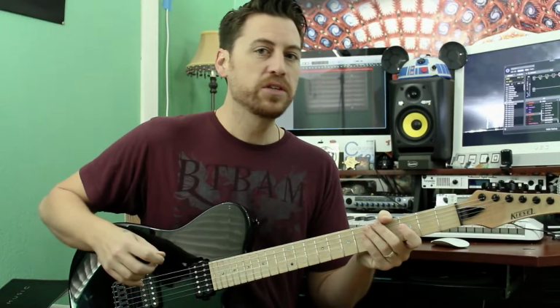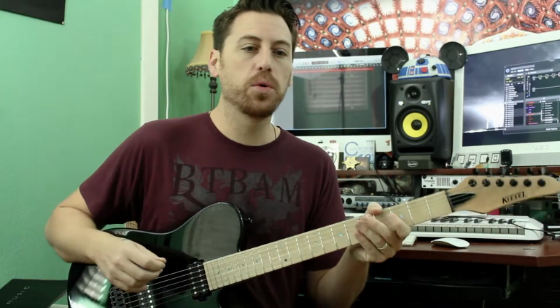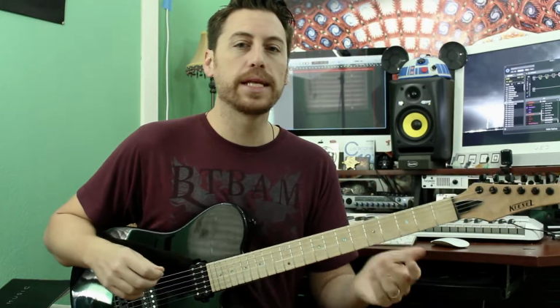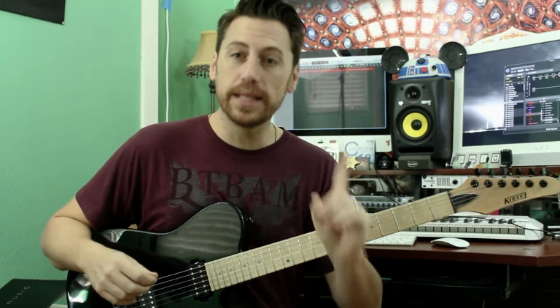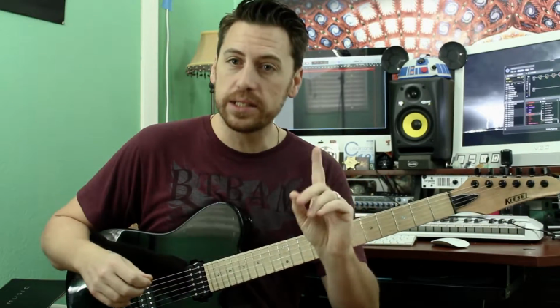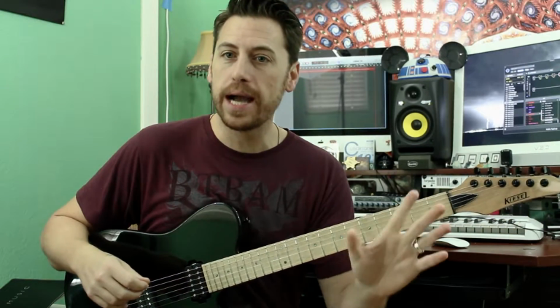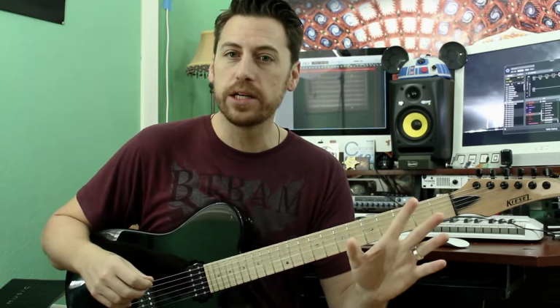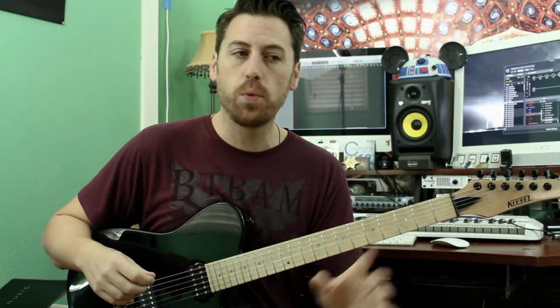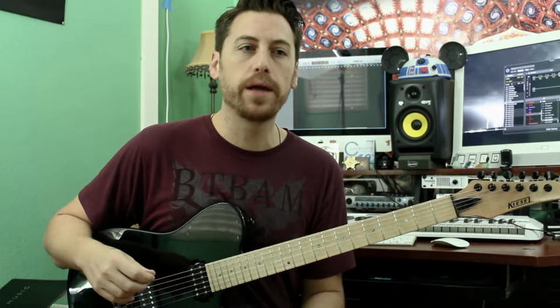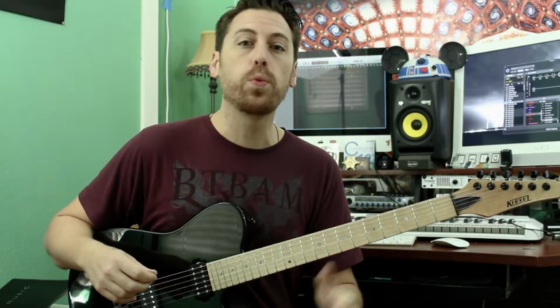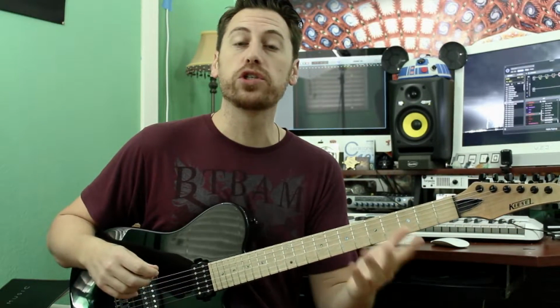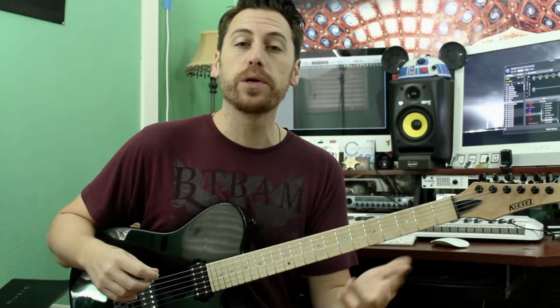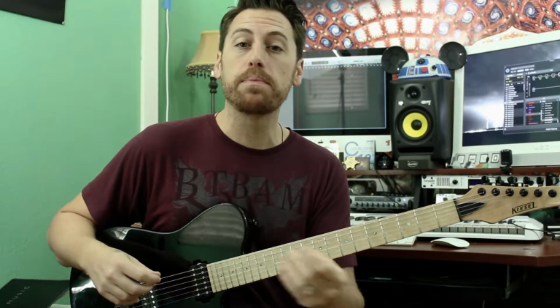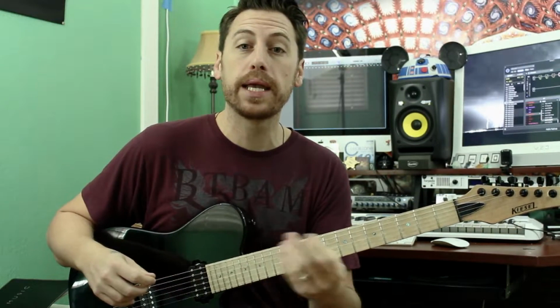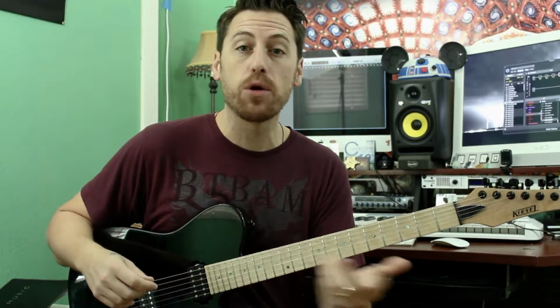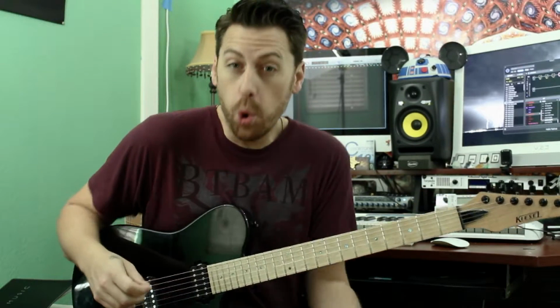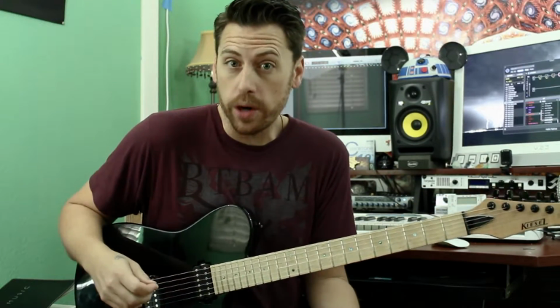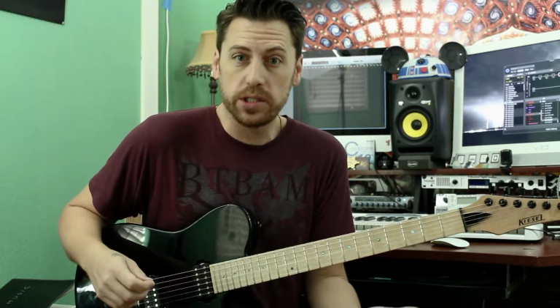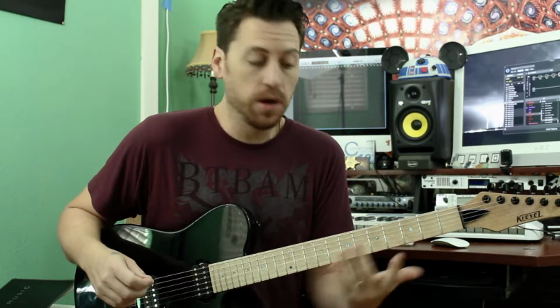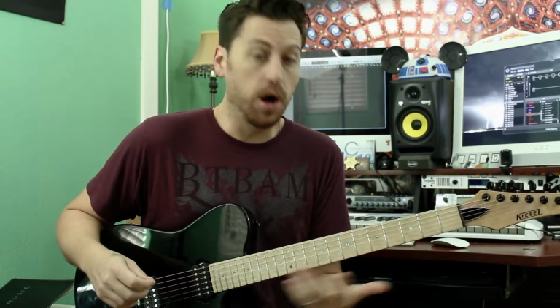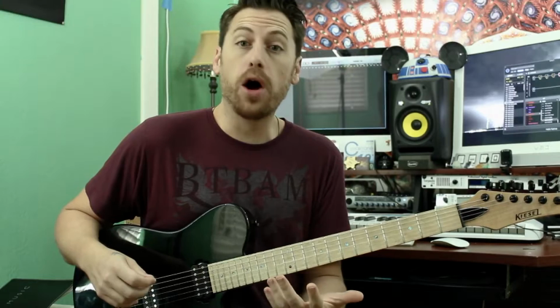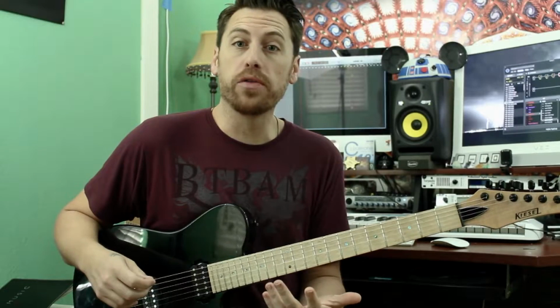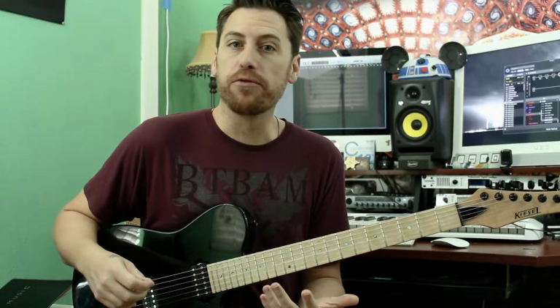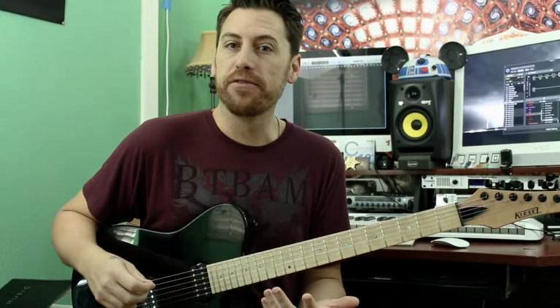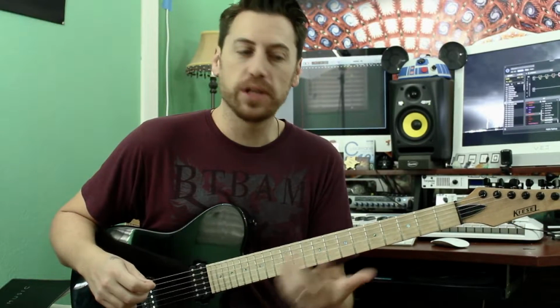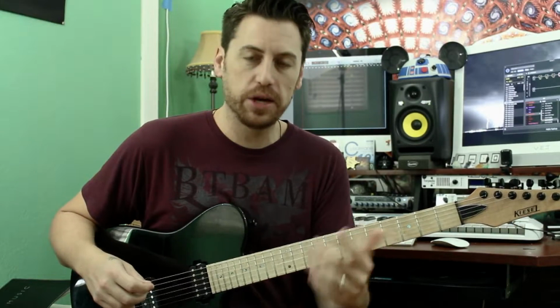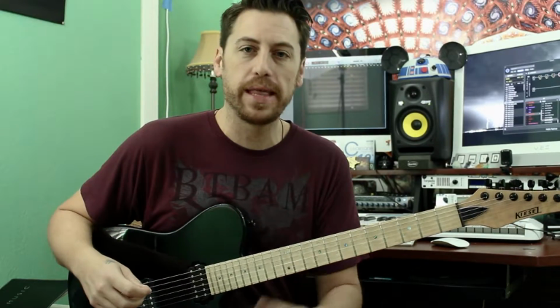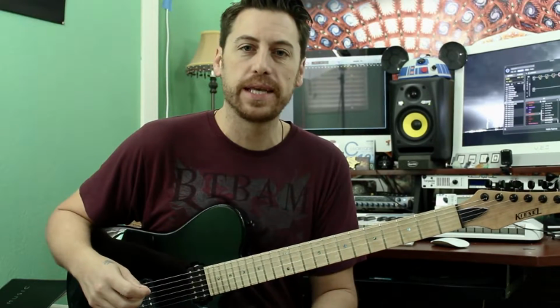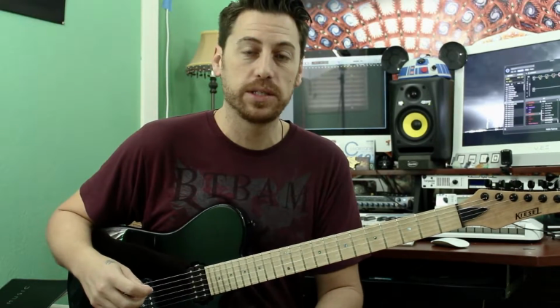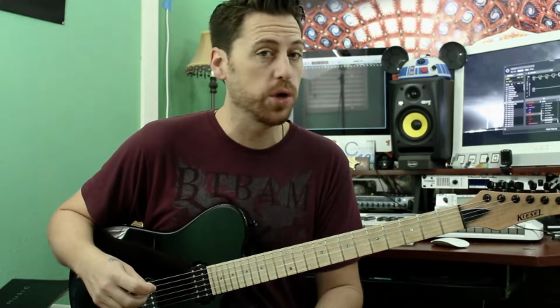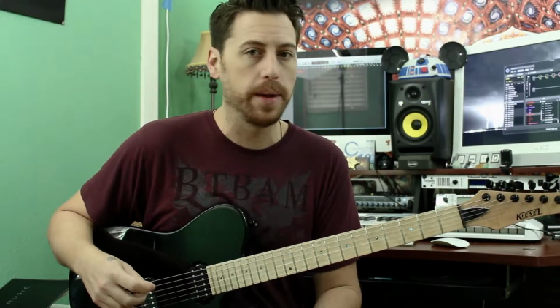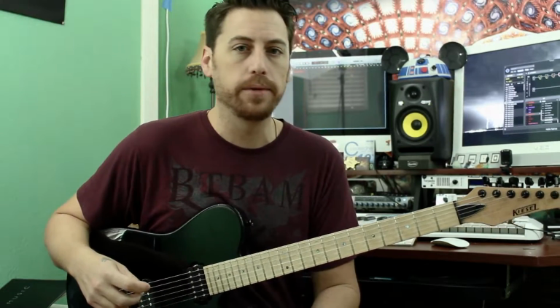So let's listen to idea number one, which is going to be picking out chords under that riff. Let's hear how that sounds and then we'll talk about it.